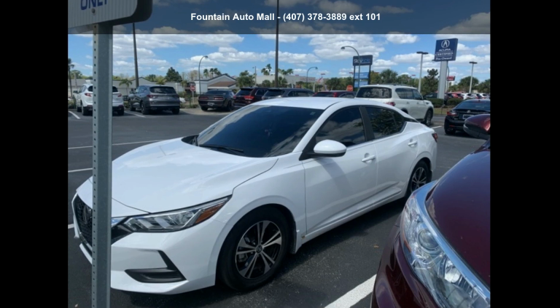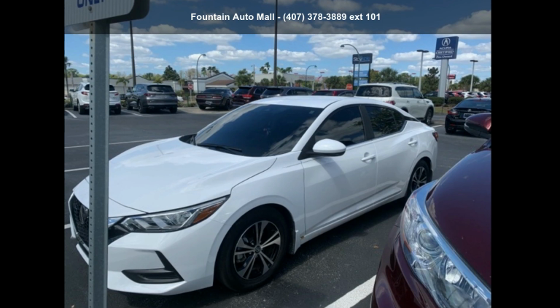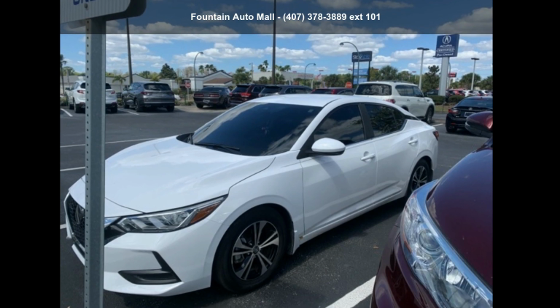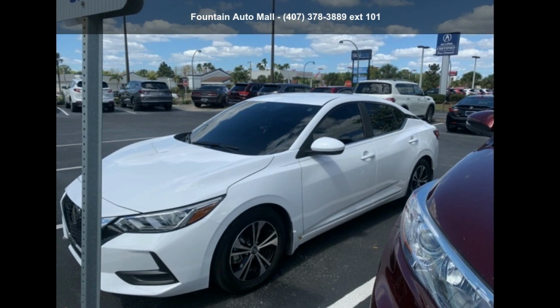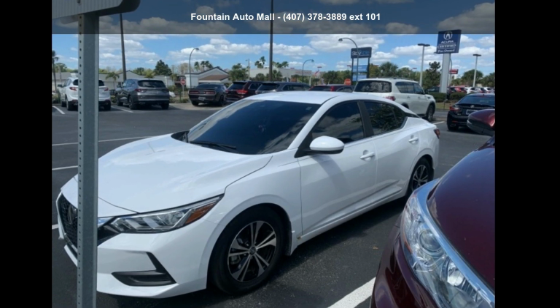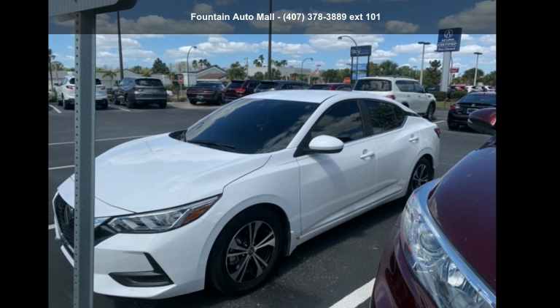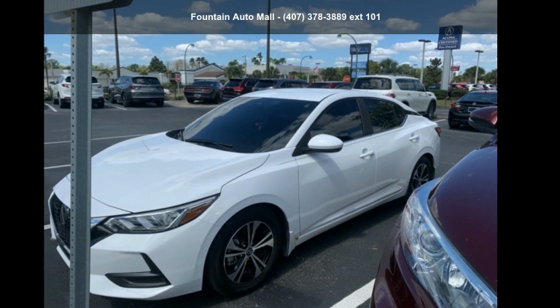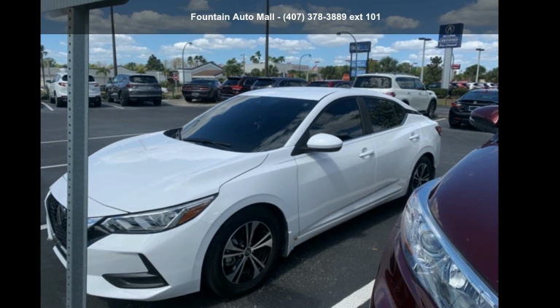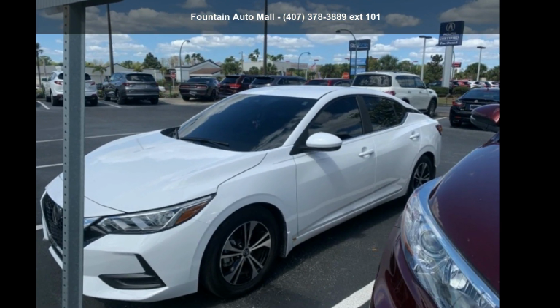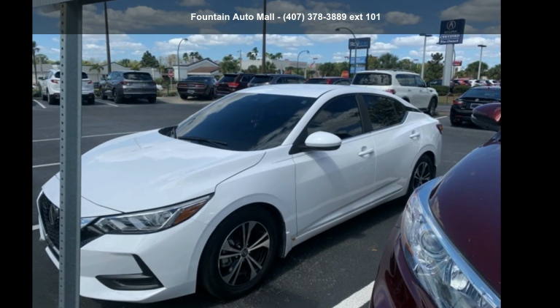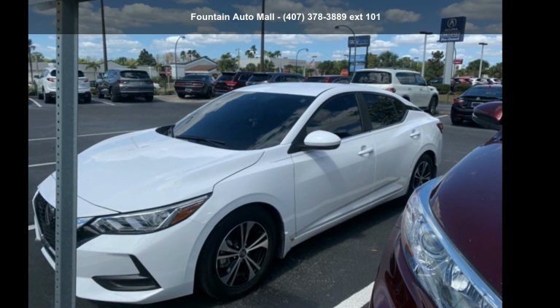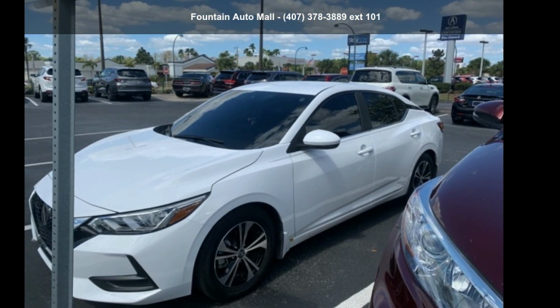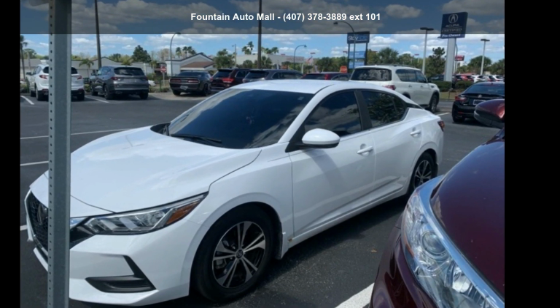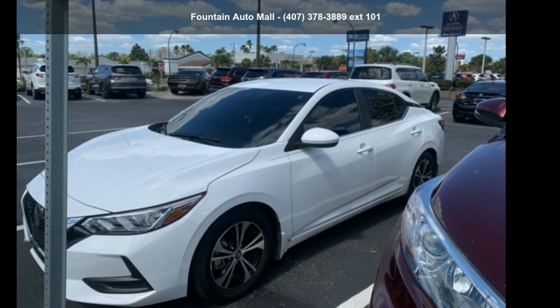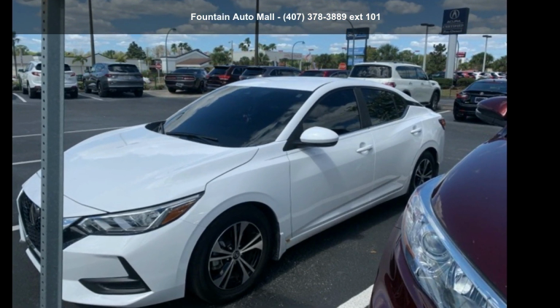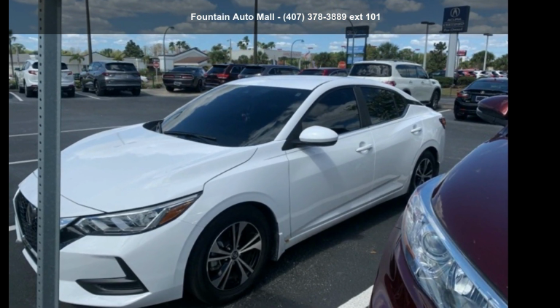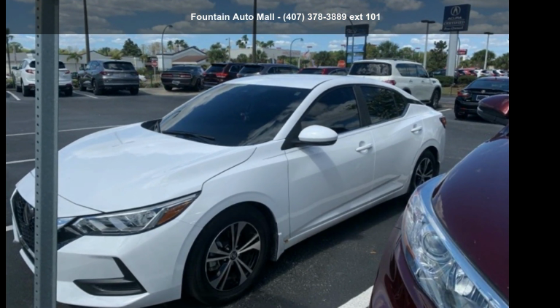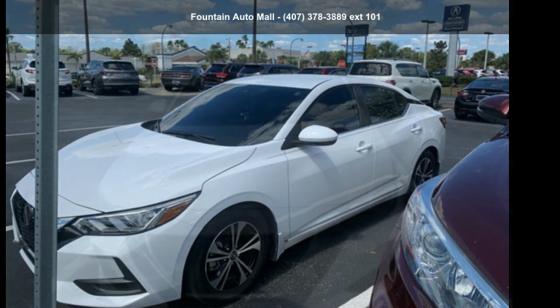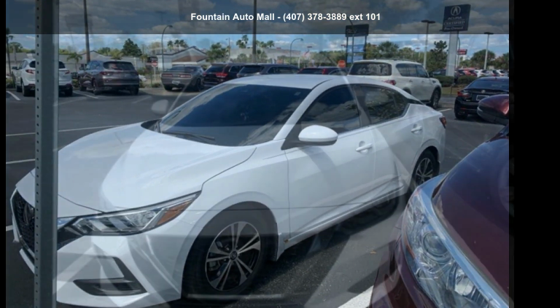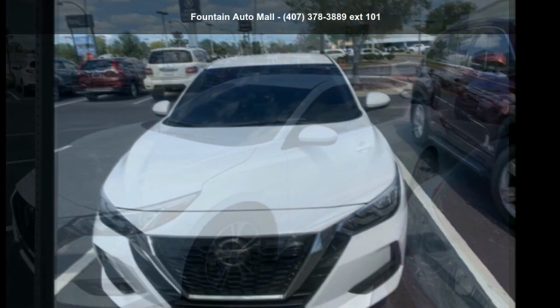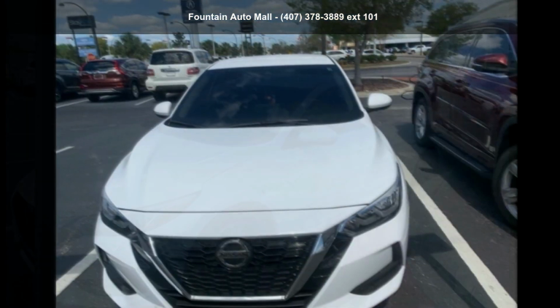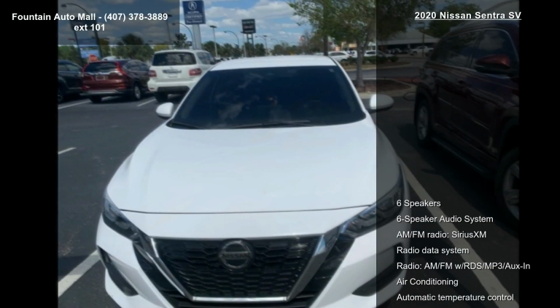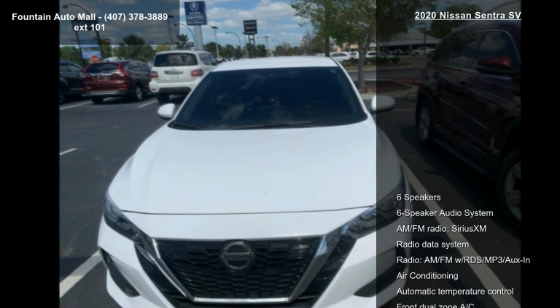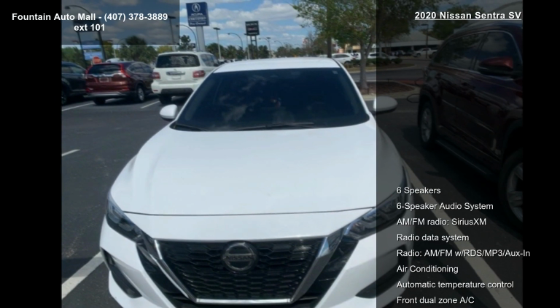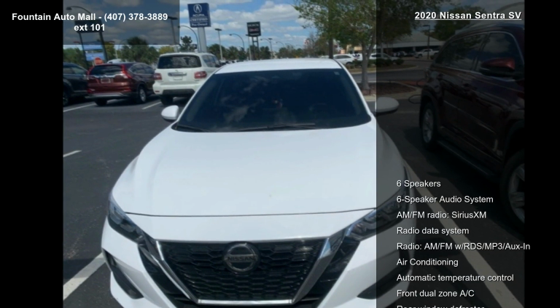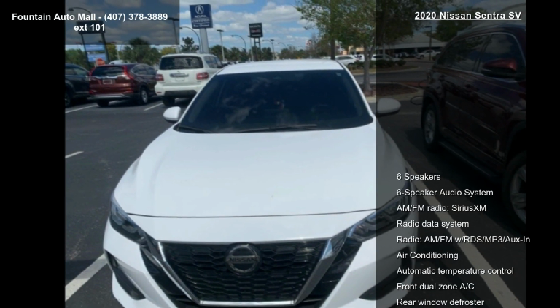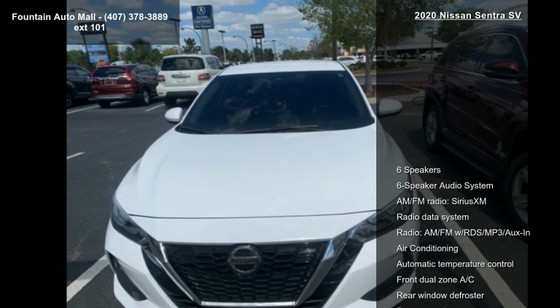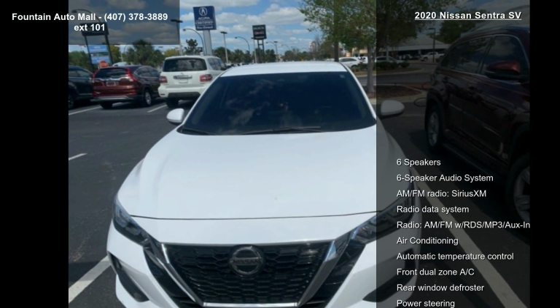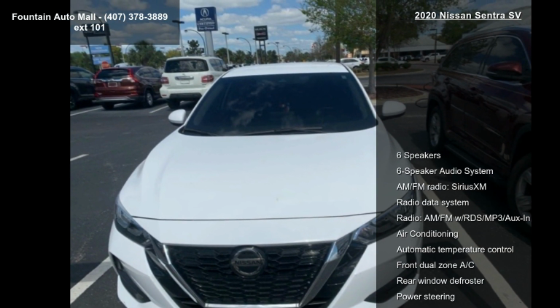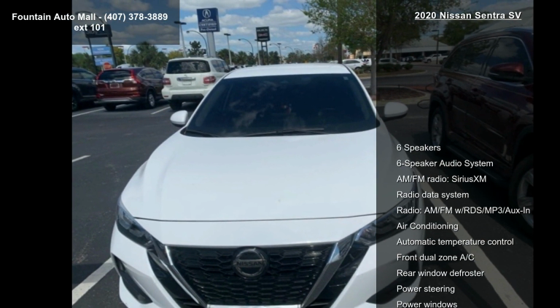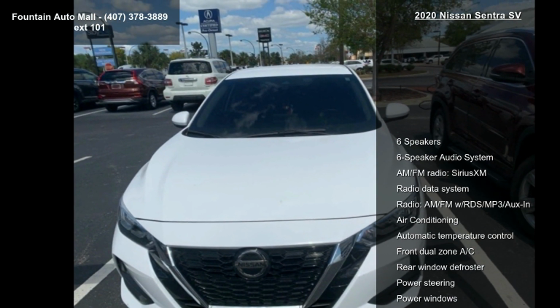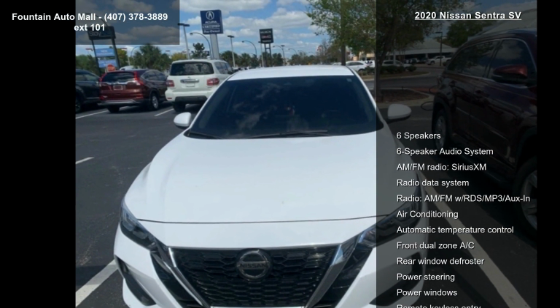Check out this 2020 Nissan Sentra SV. If you are looking for an automobile with great features, look no further.